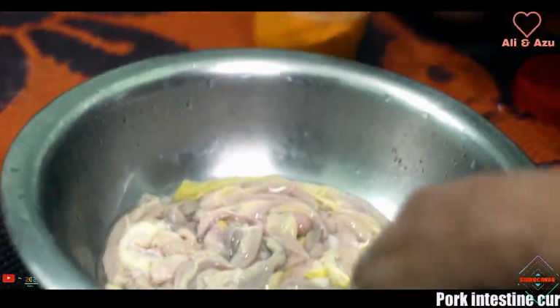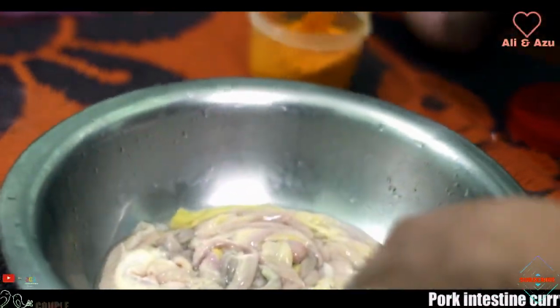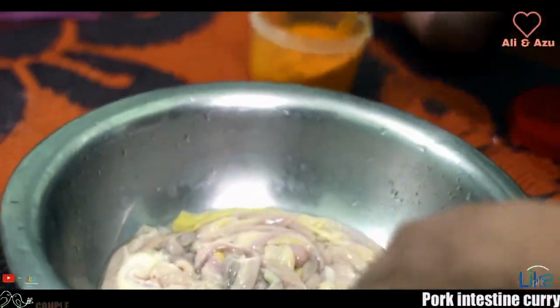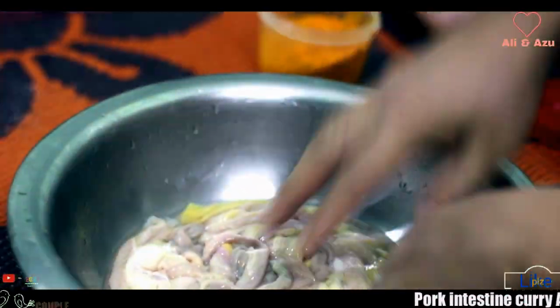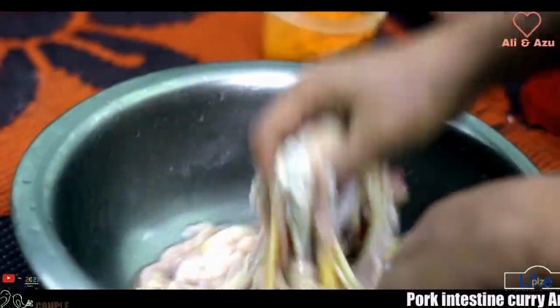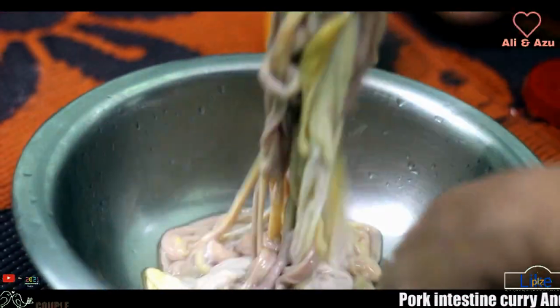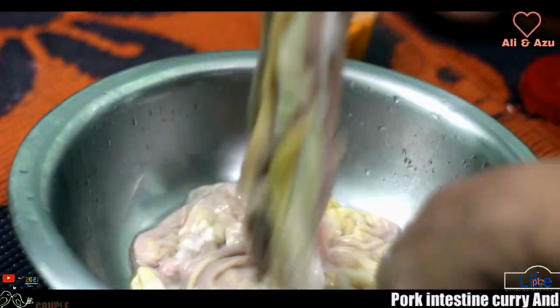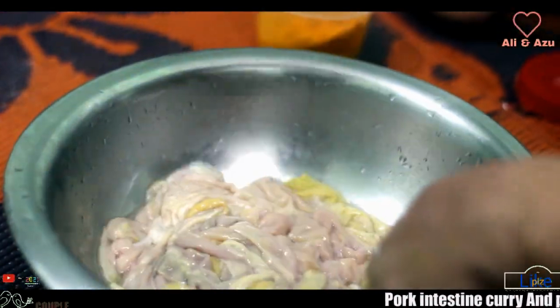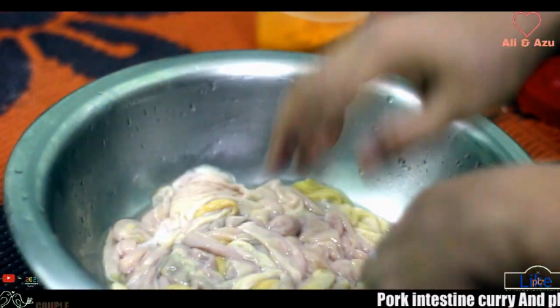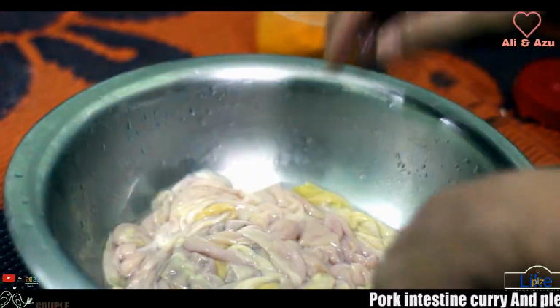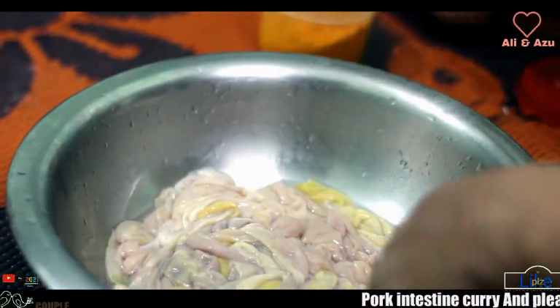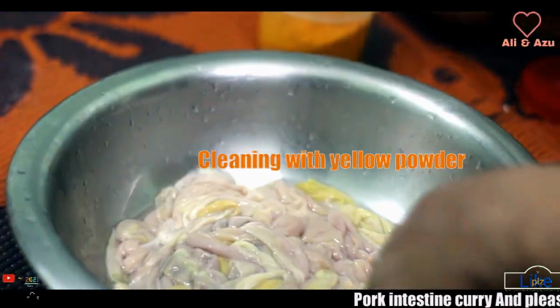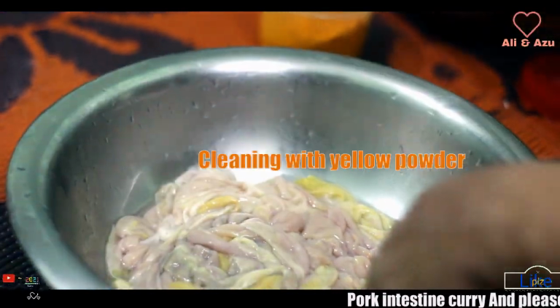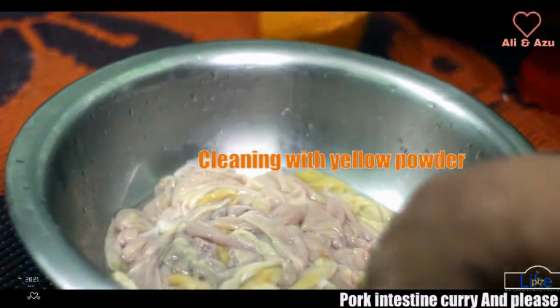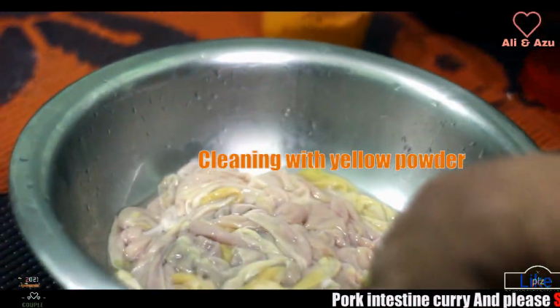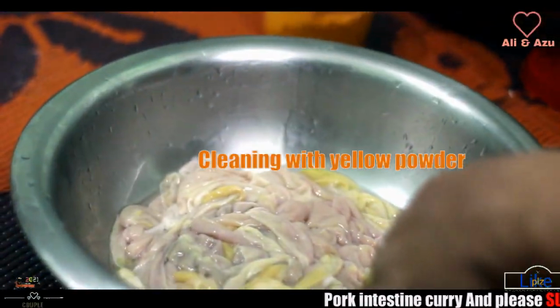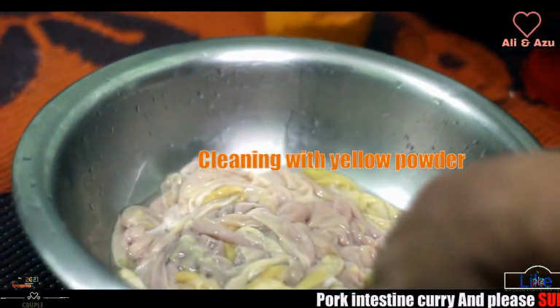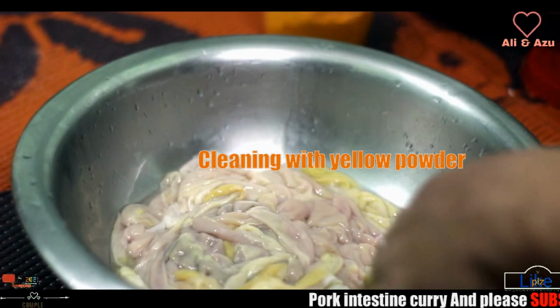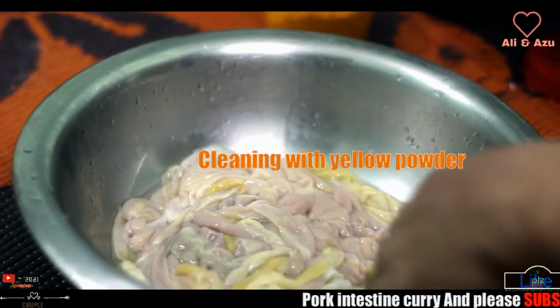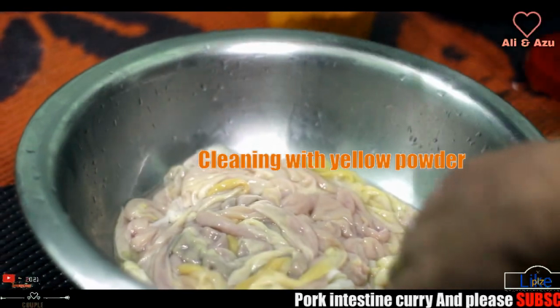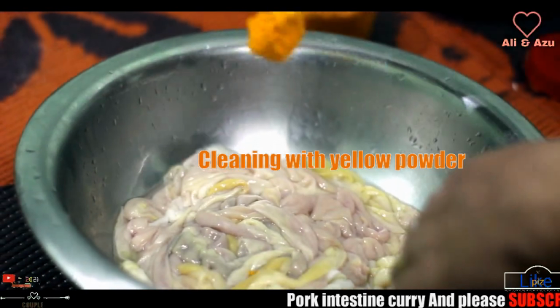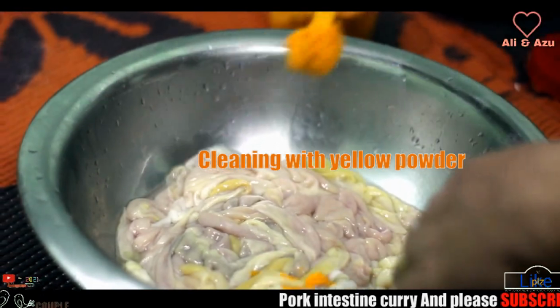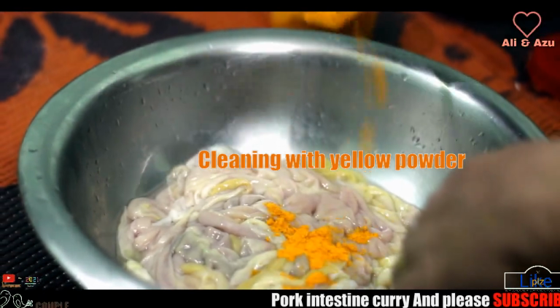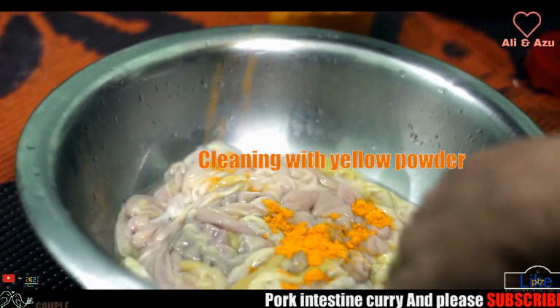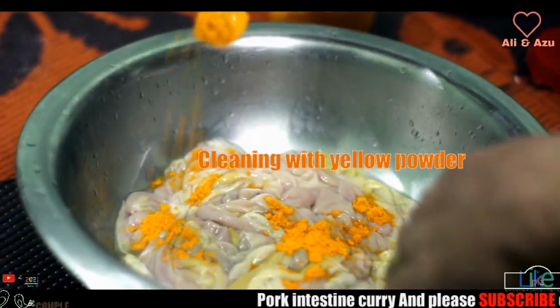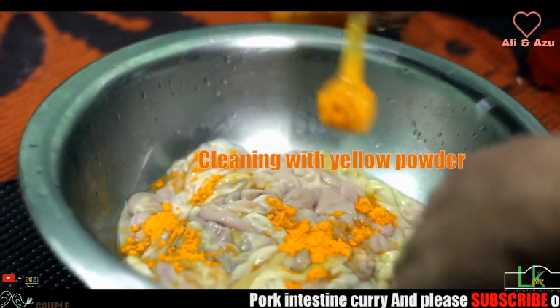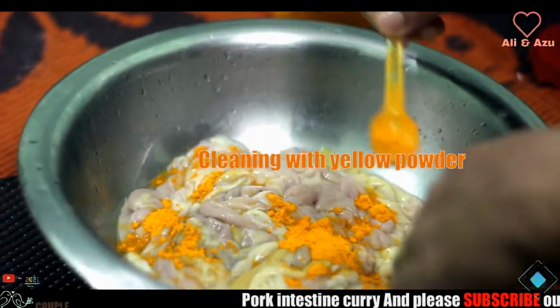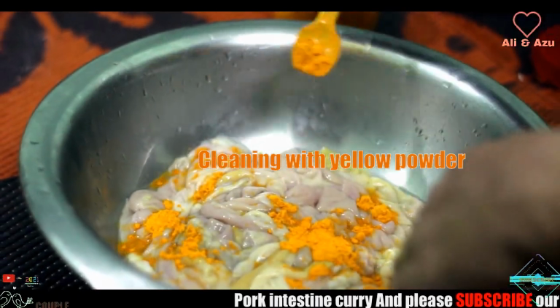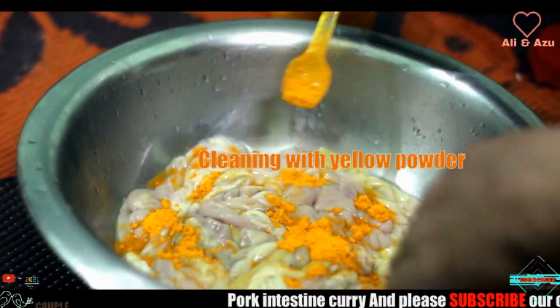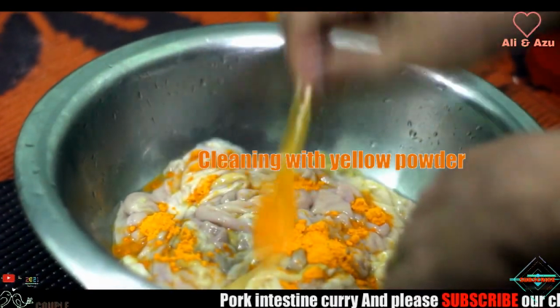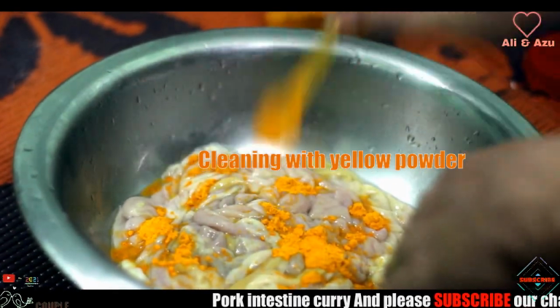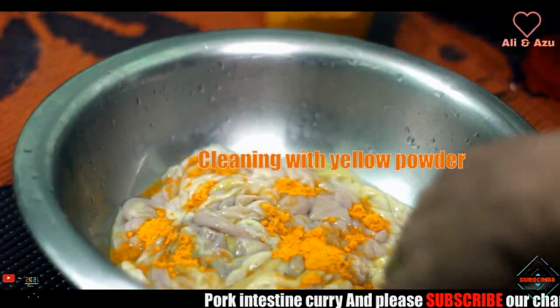So now I'm ready. First with salt, and now I have to do it again with yellow powder. This will be the last one.